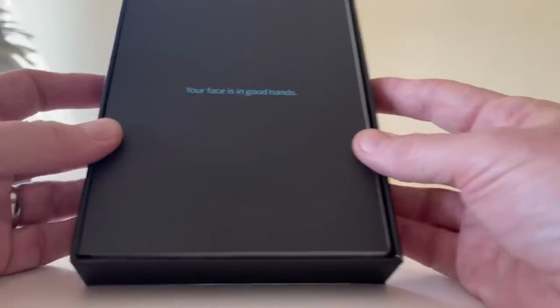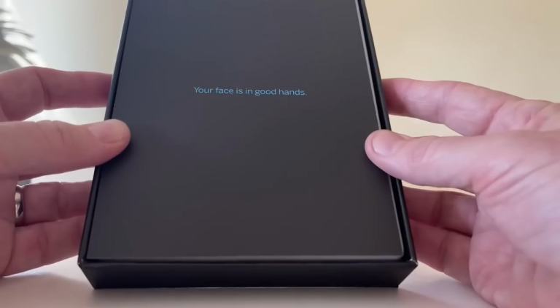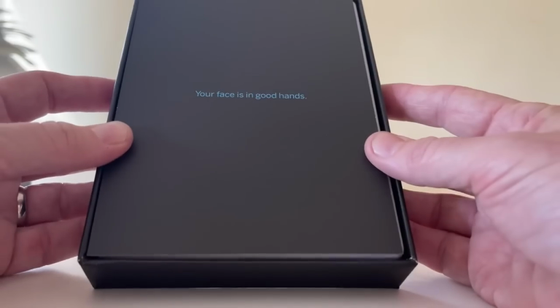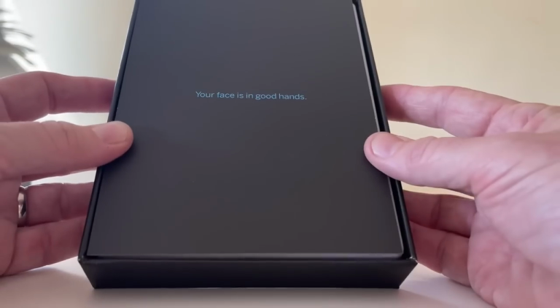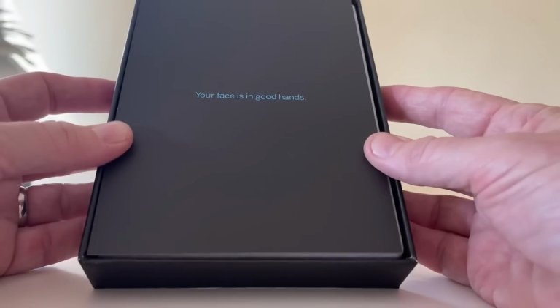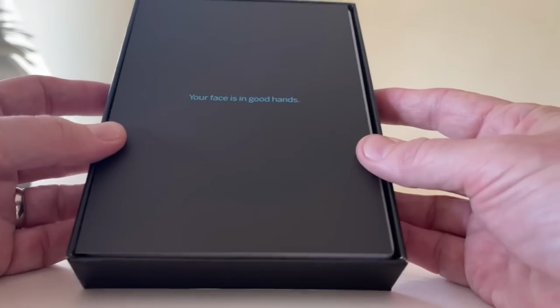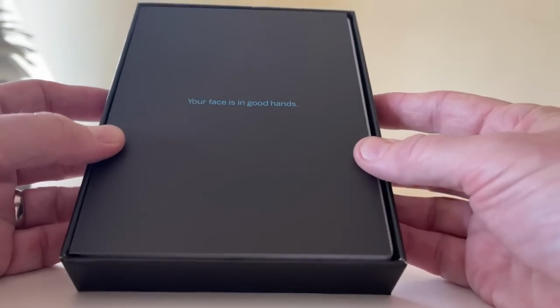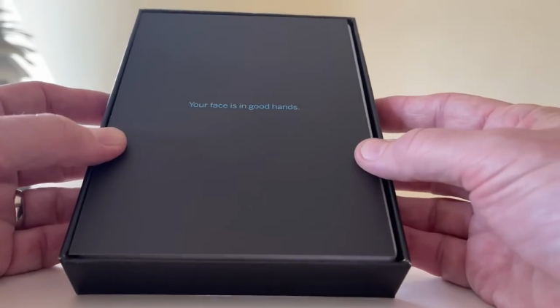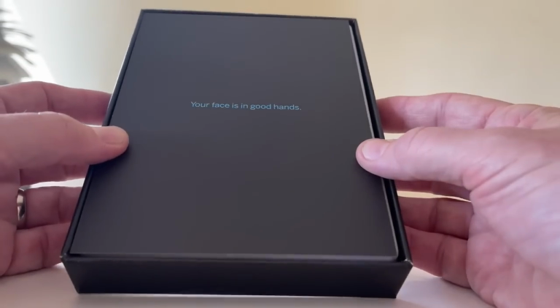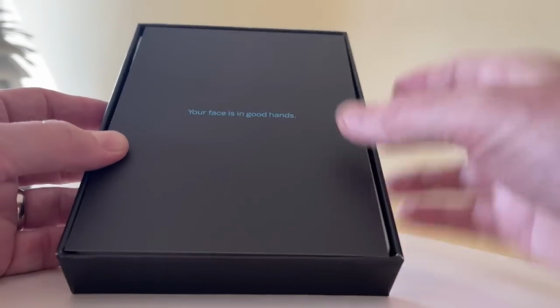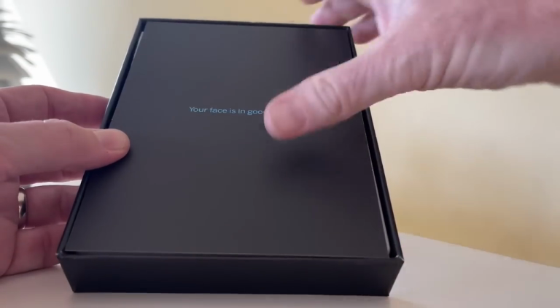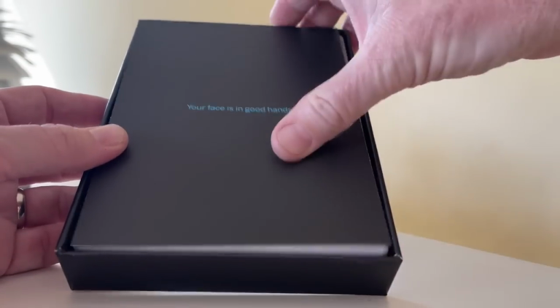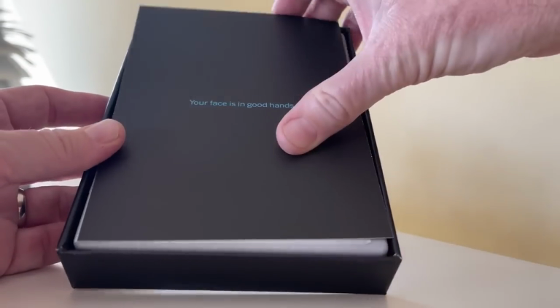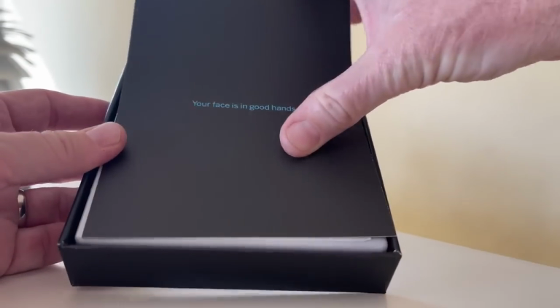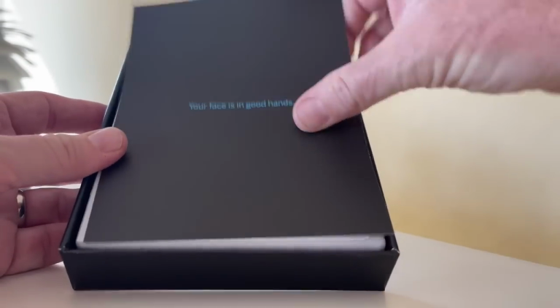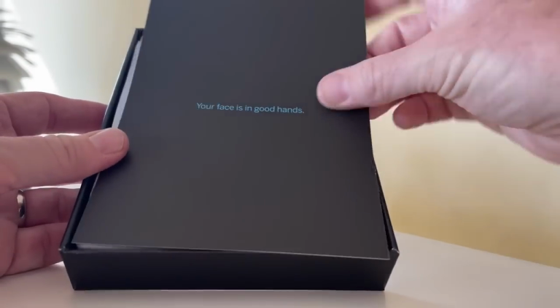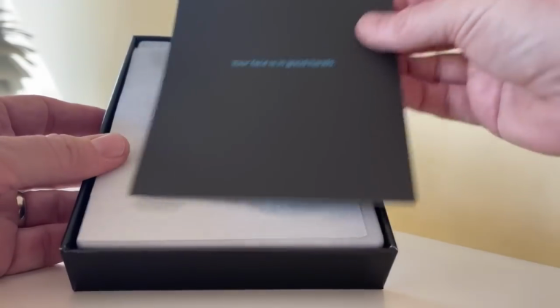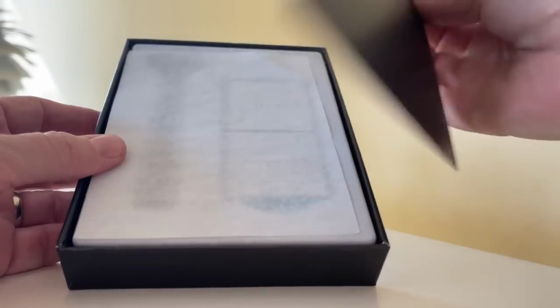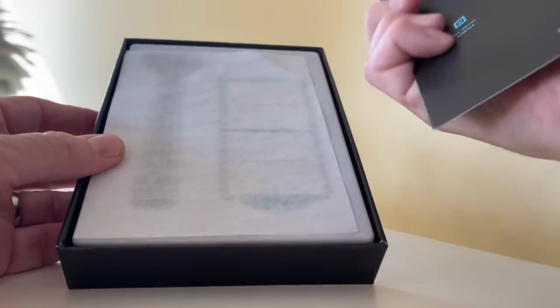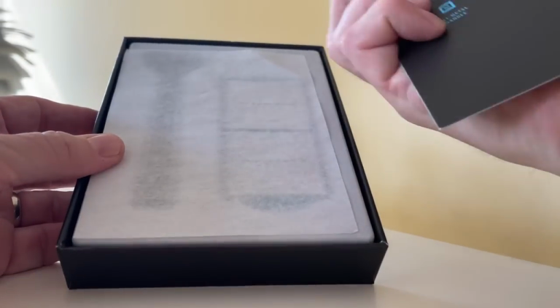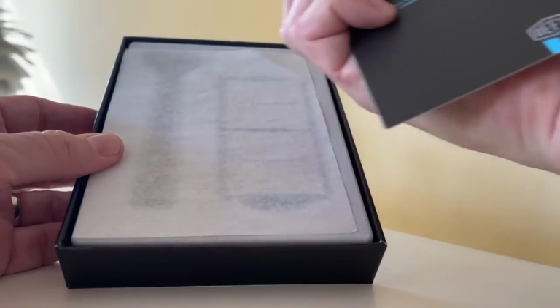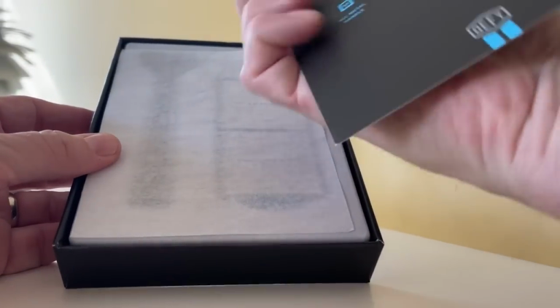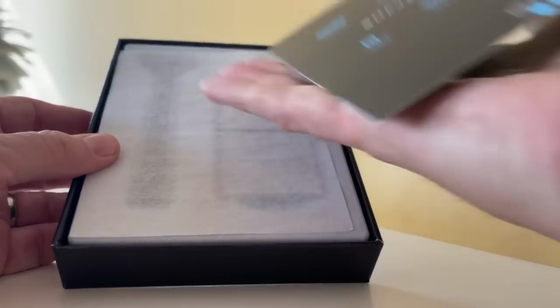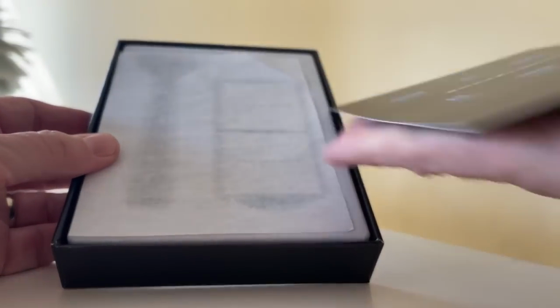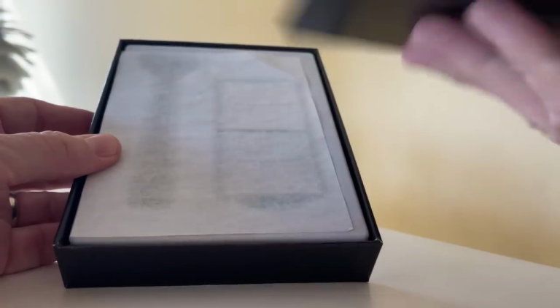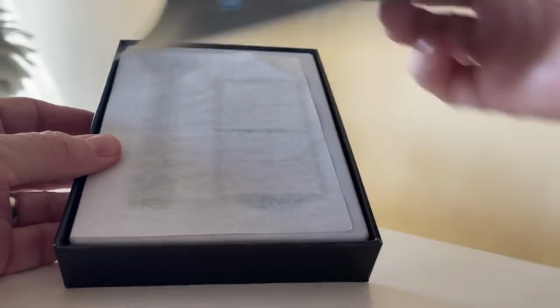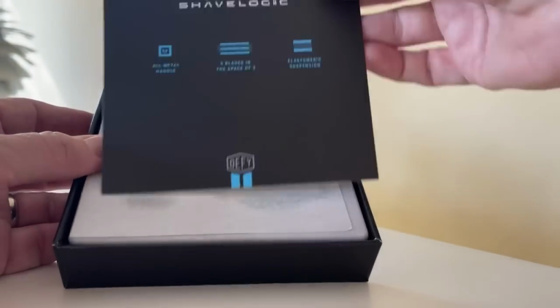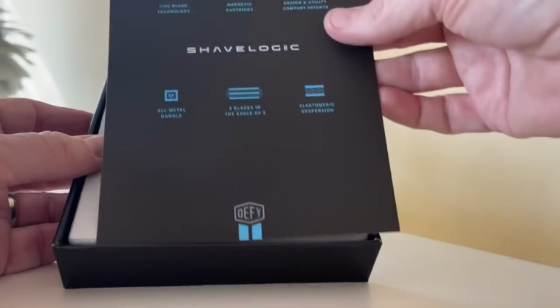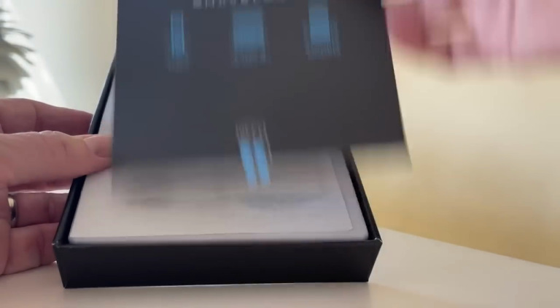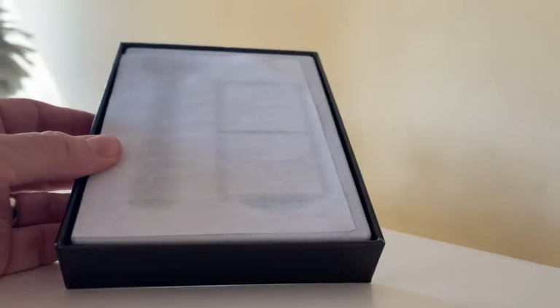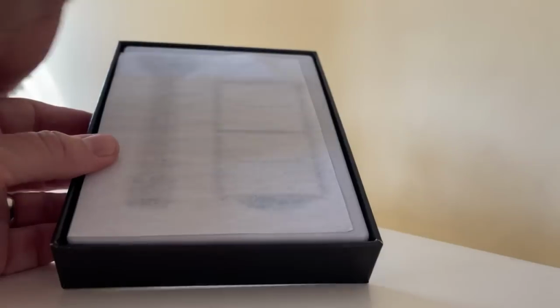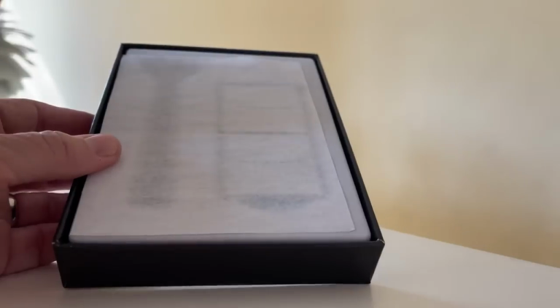'Your face is in good hands.' So we've got some little logos and stuff on the back.